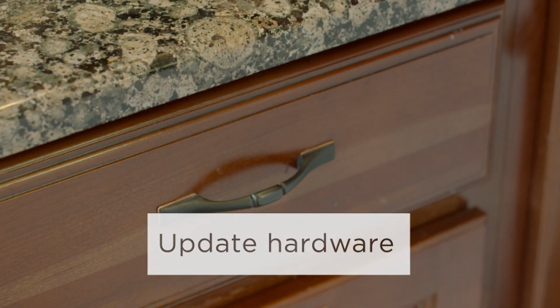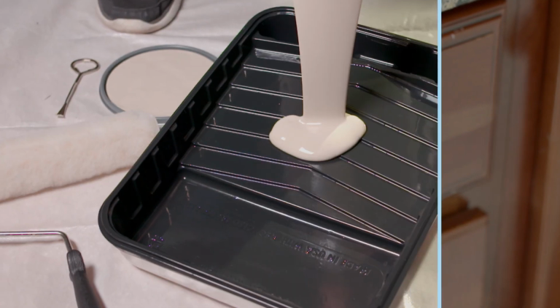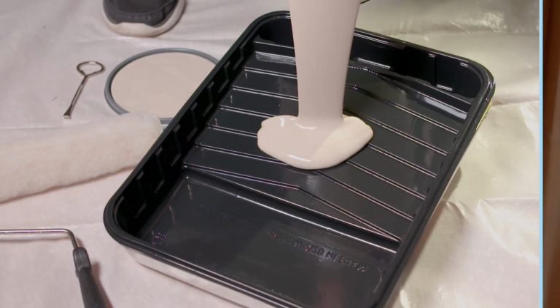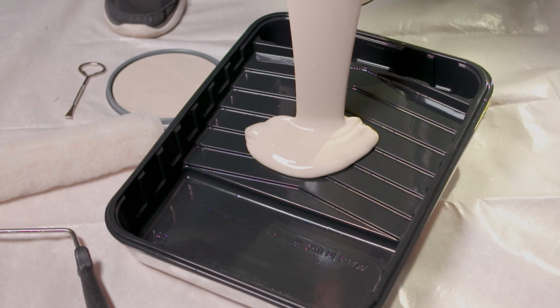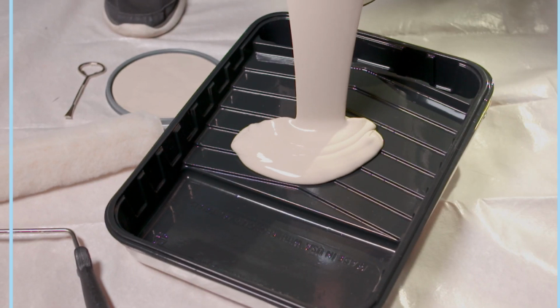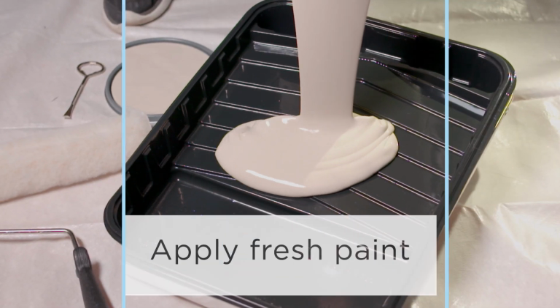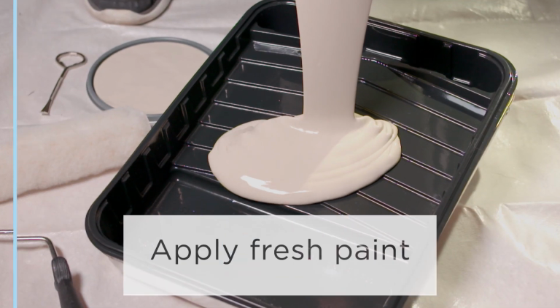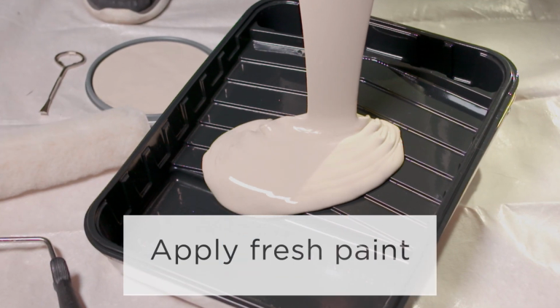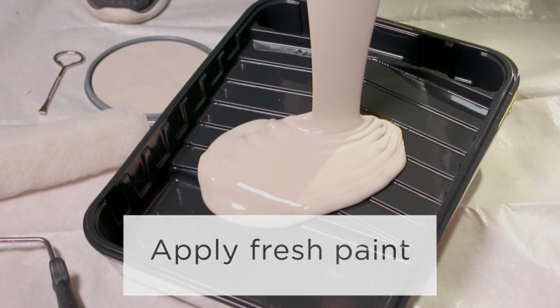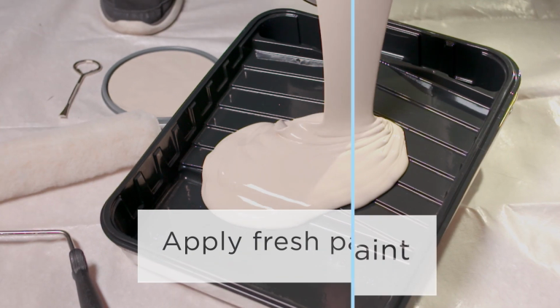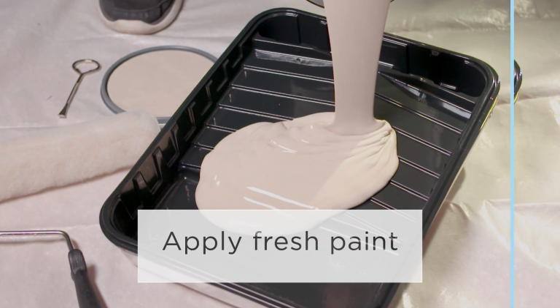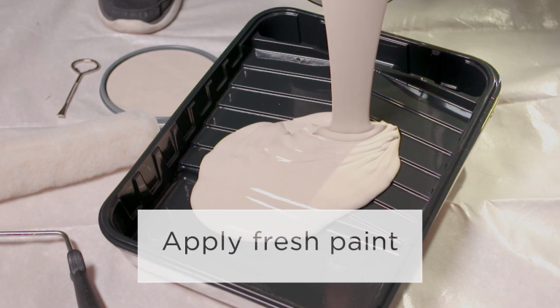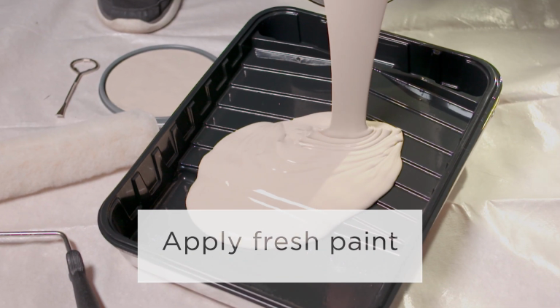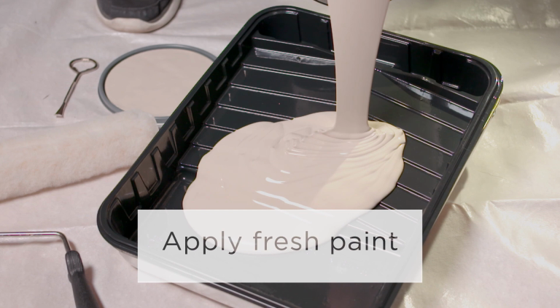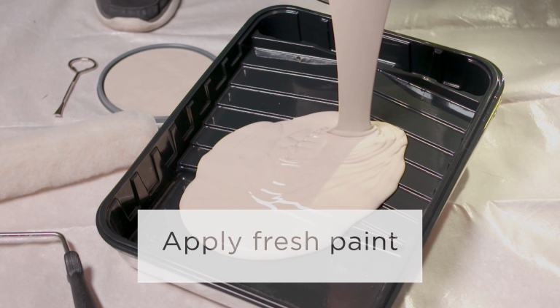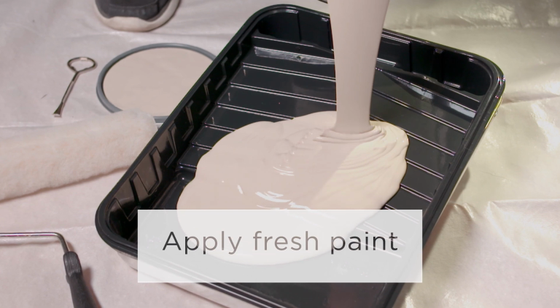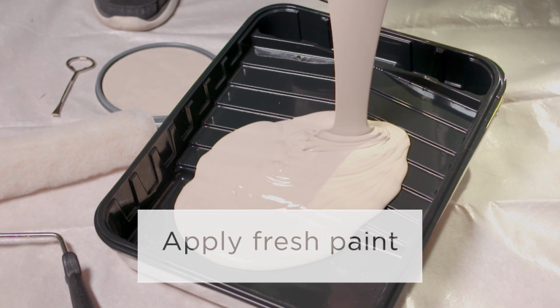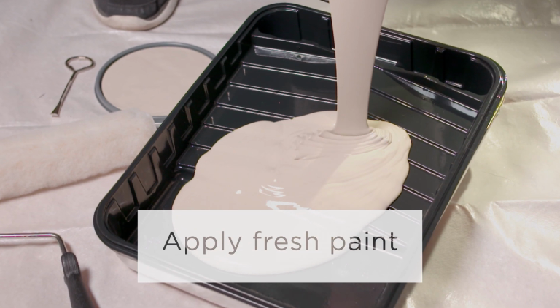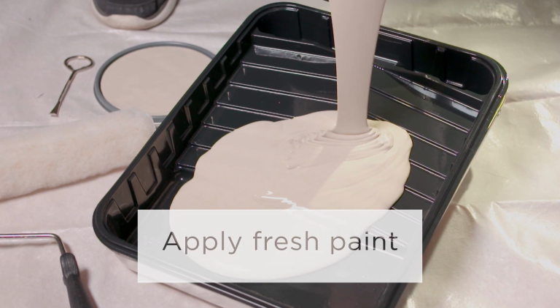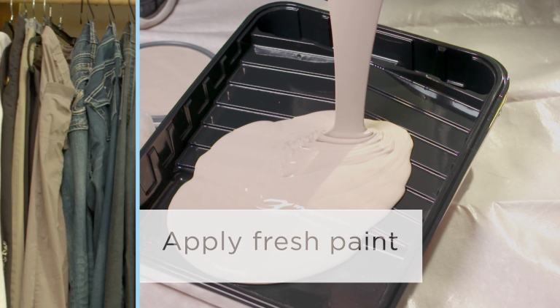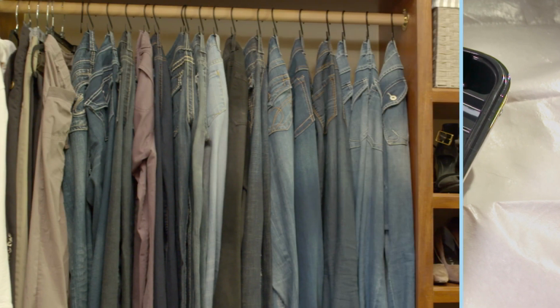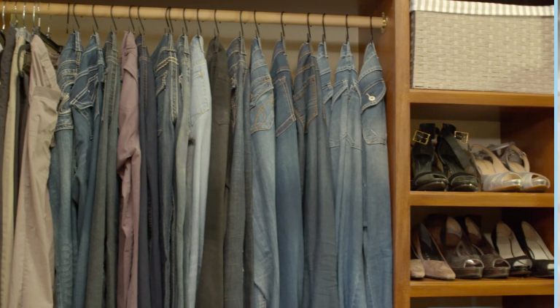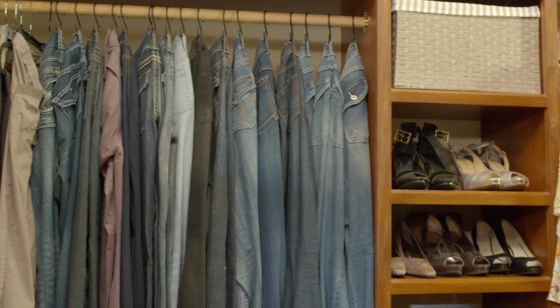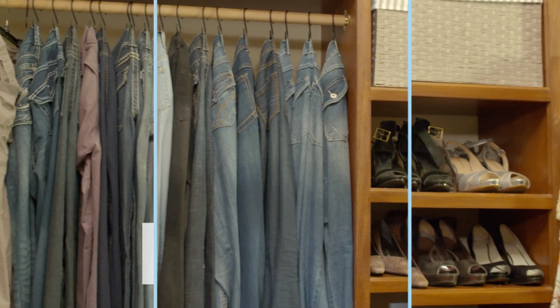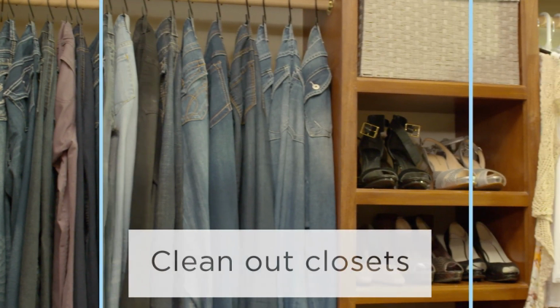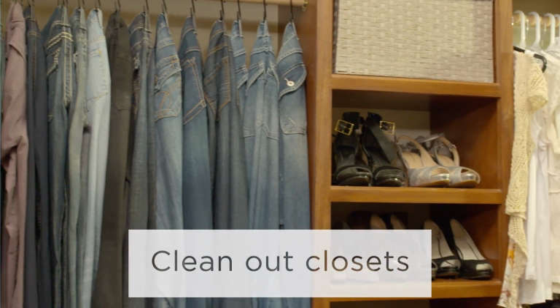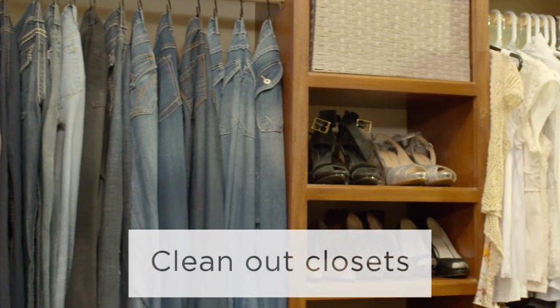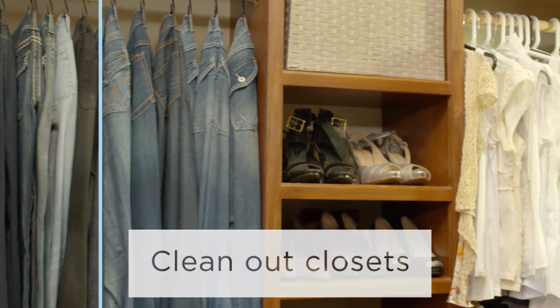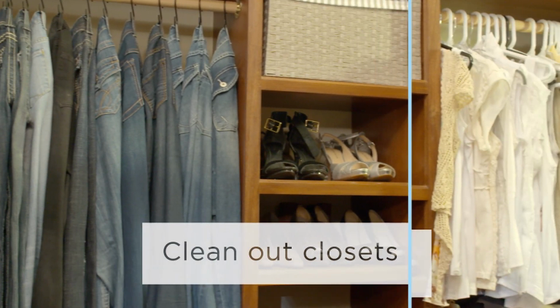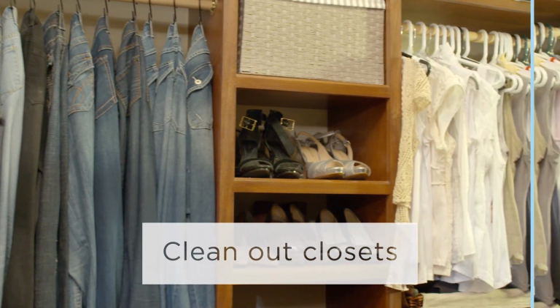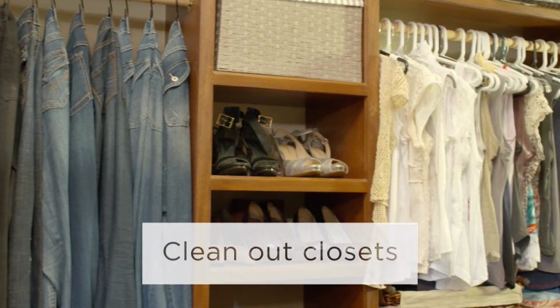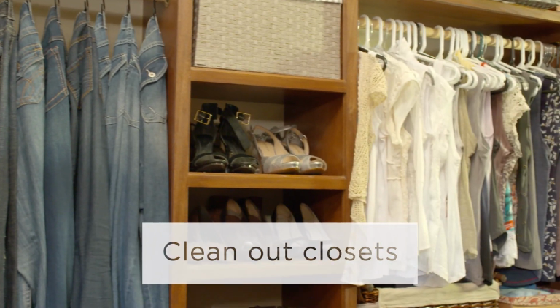A new coat of paint freshens any room and can totally transform a space. Clean out all of your closets and show the storage possibilities.